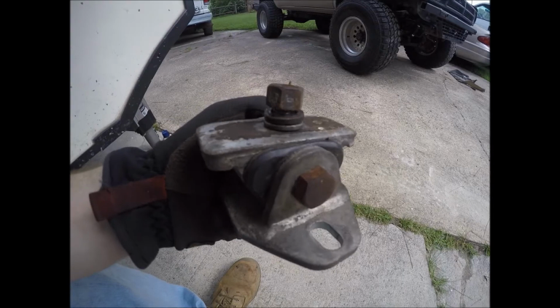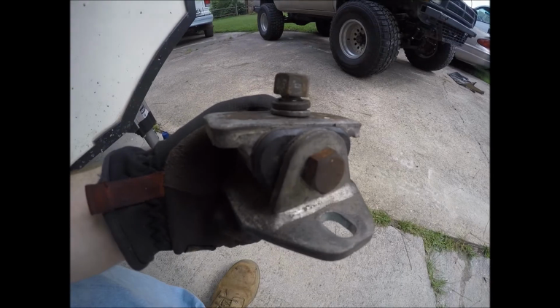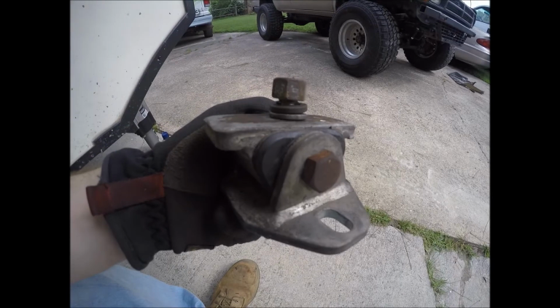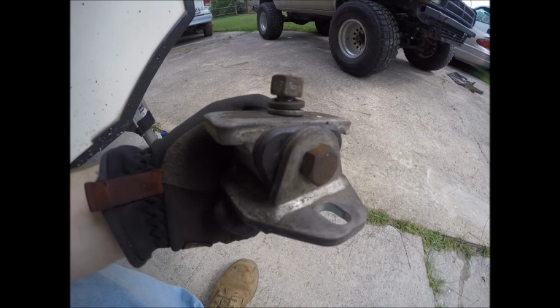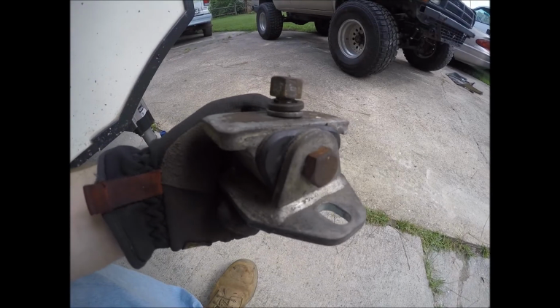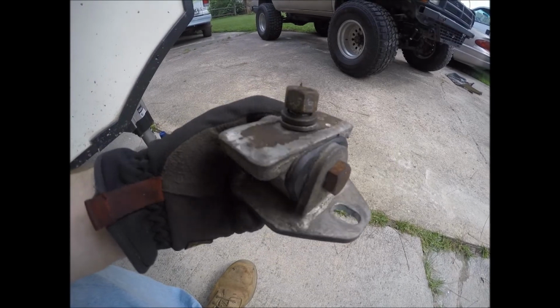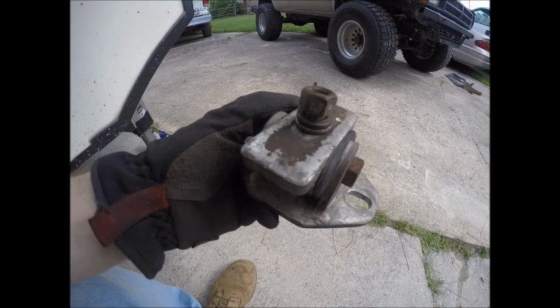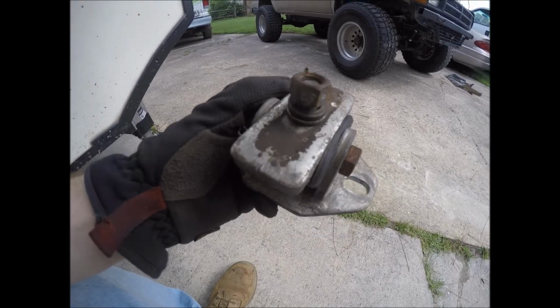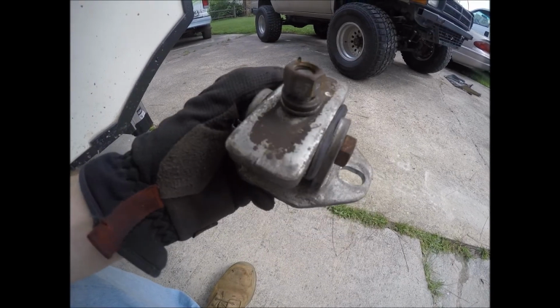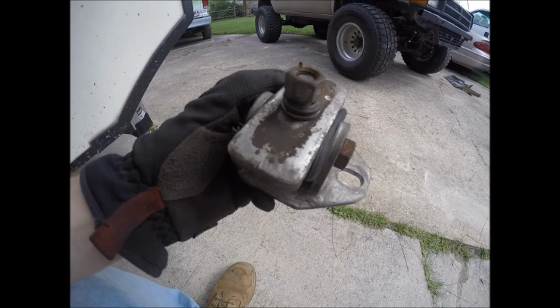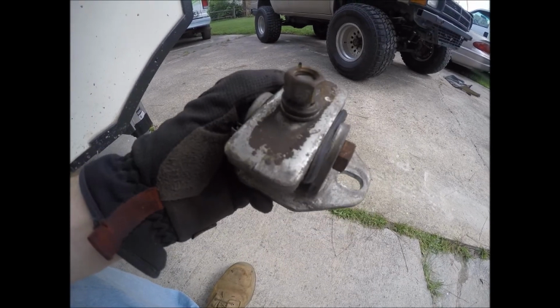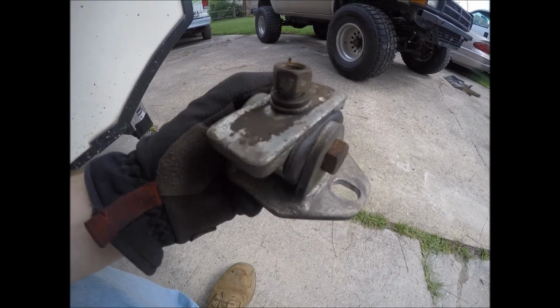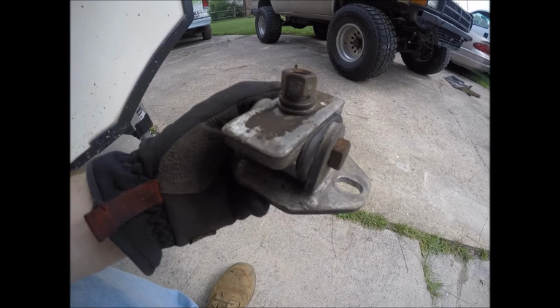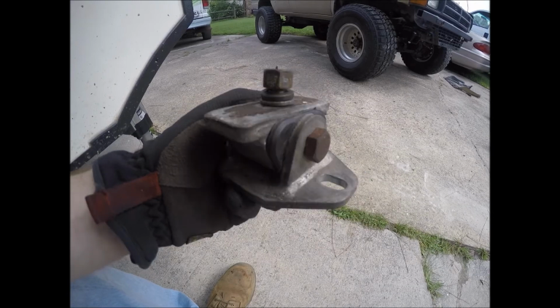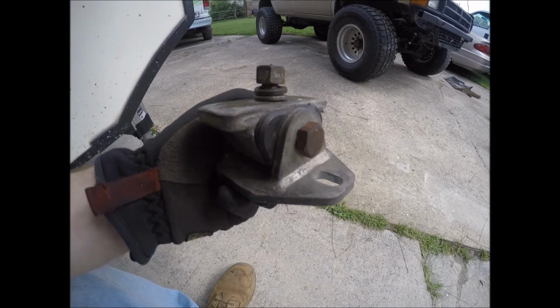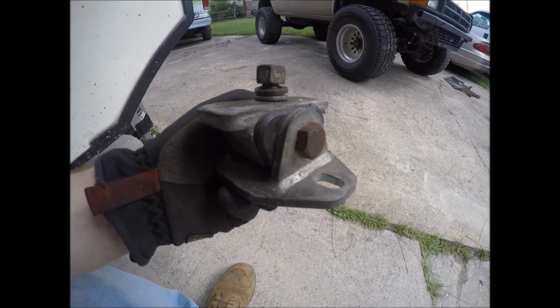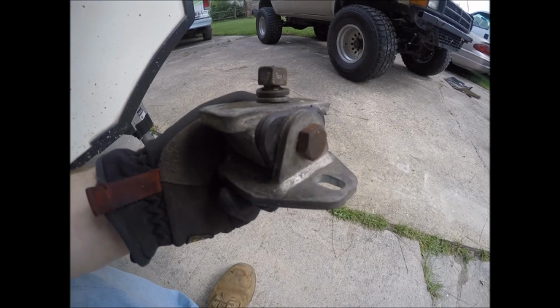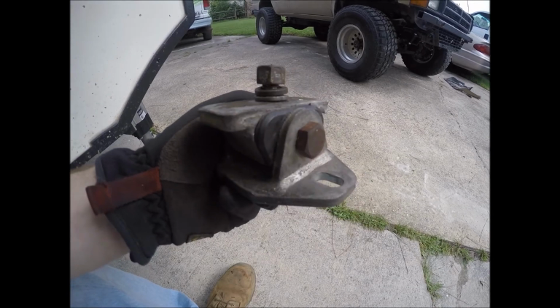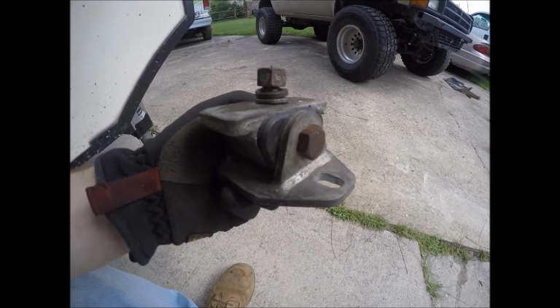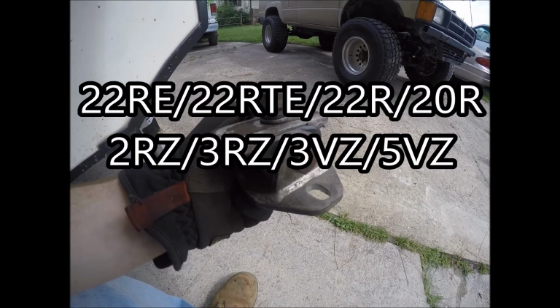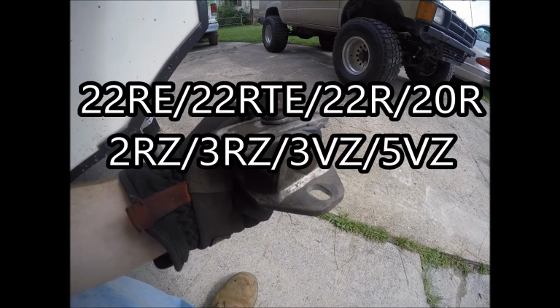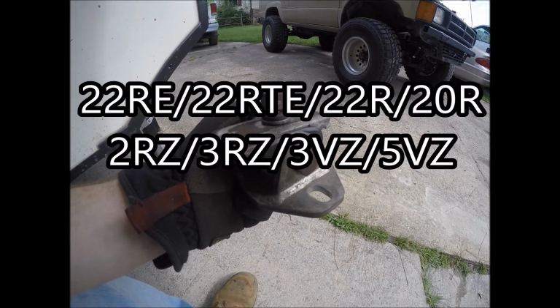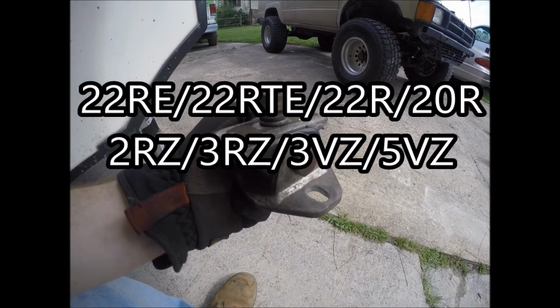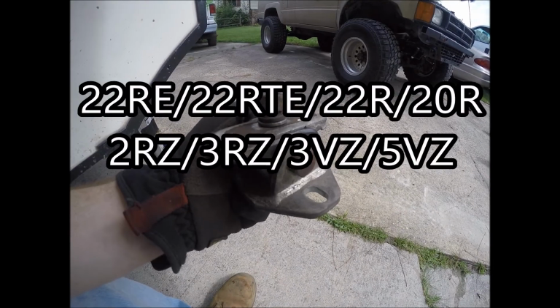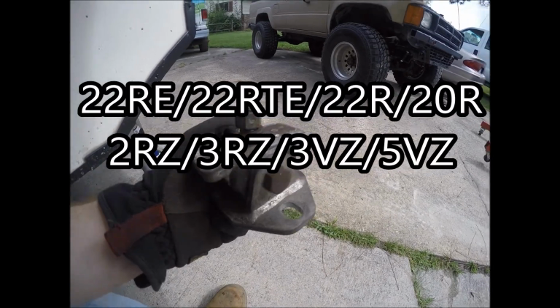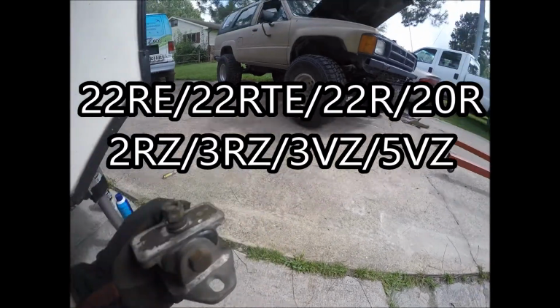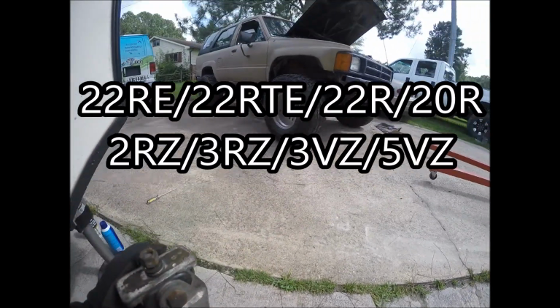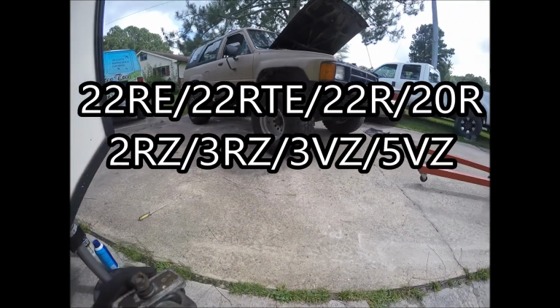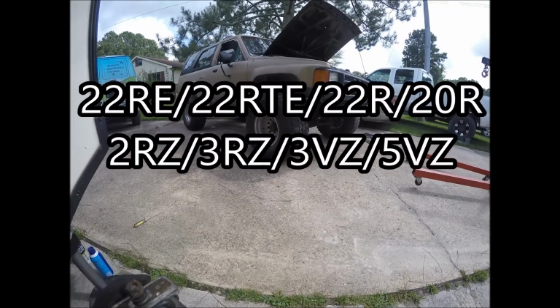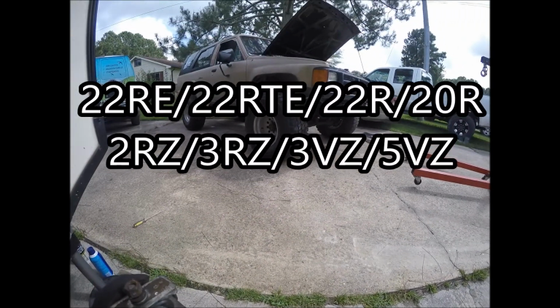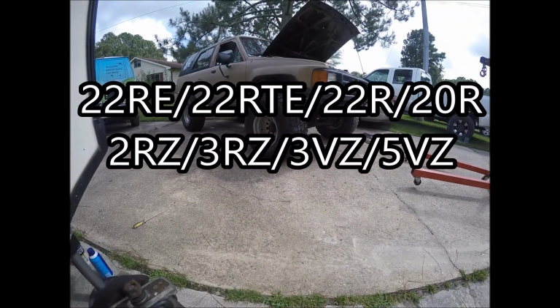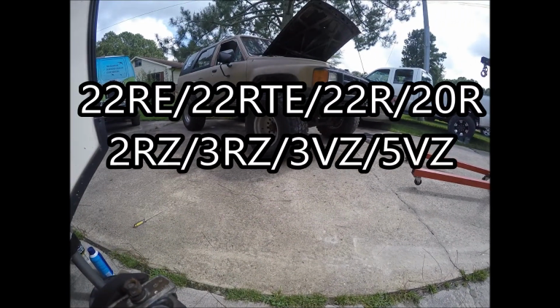This is a bomb proof motor mount for the 22R and 22RE. We're going to put this on the driver side of my truck today.